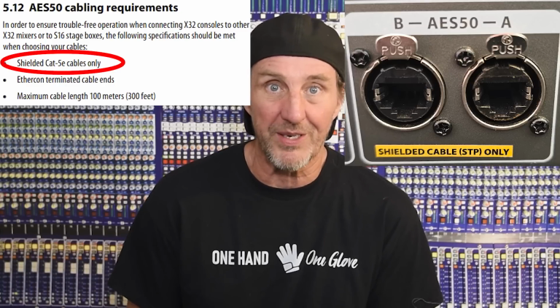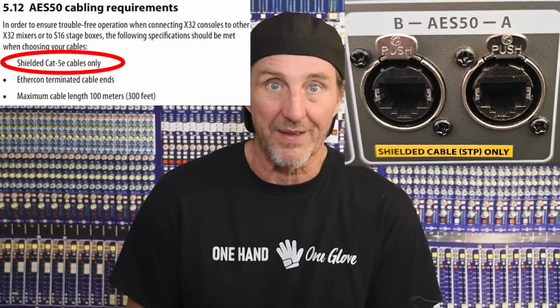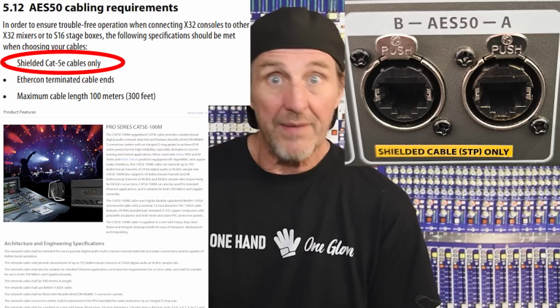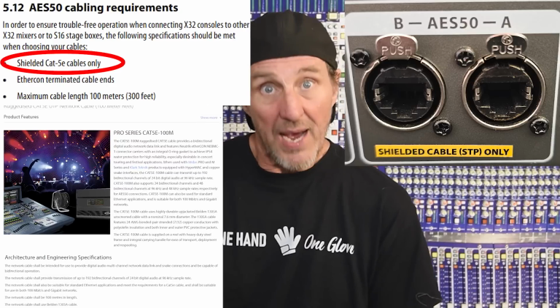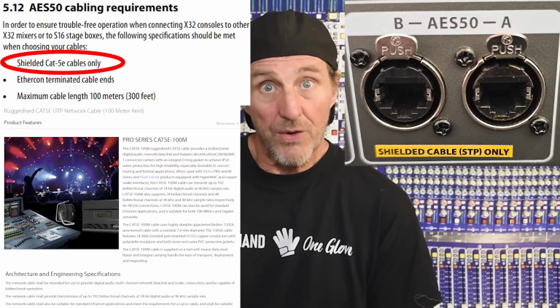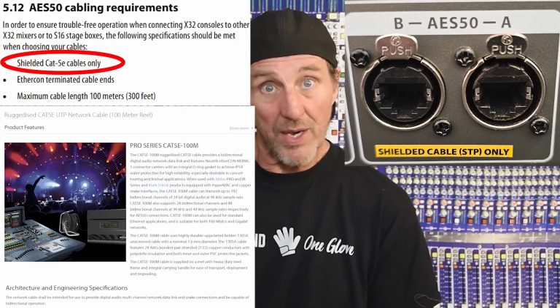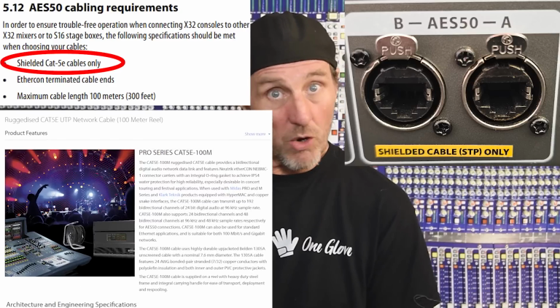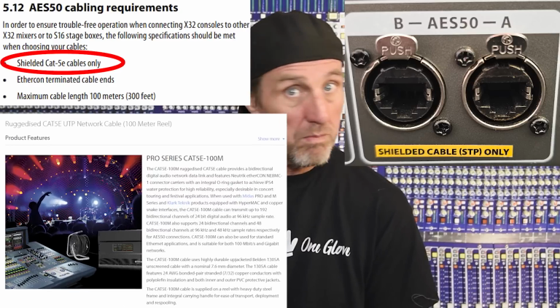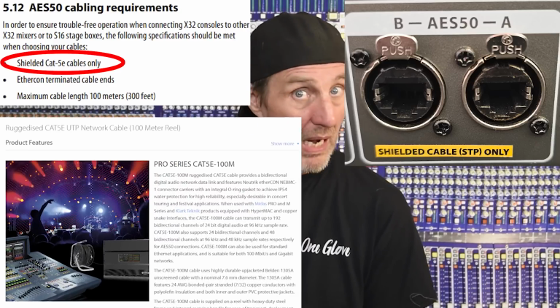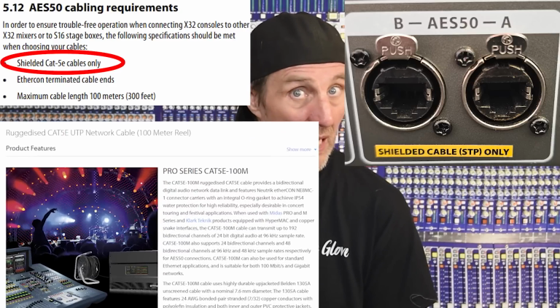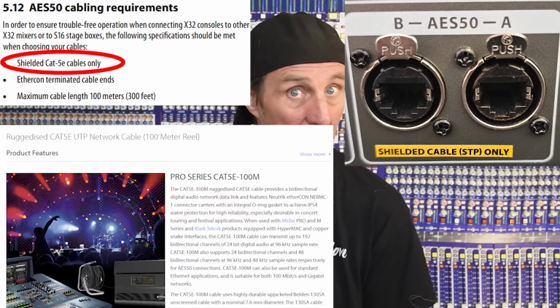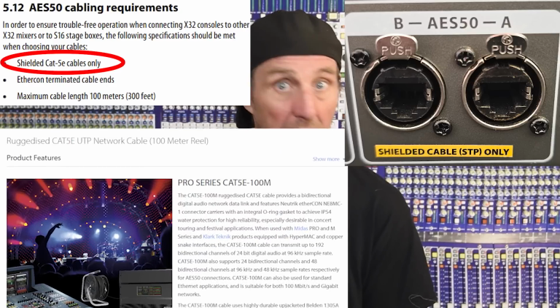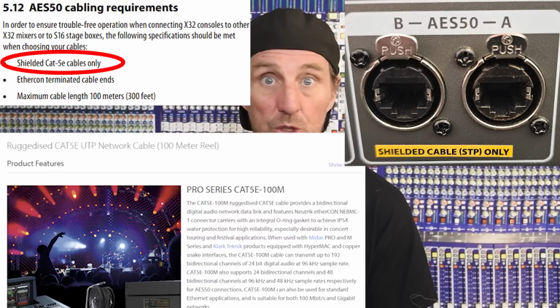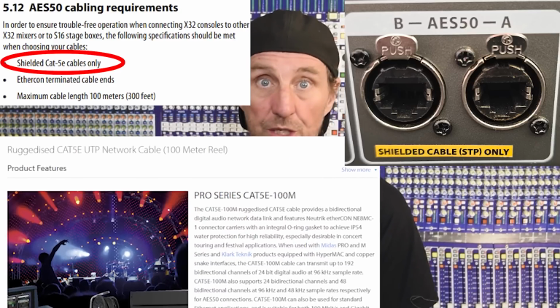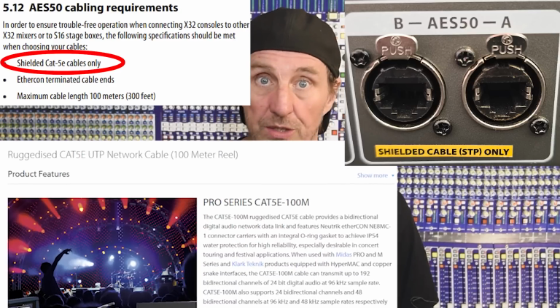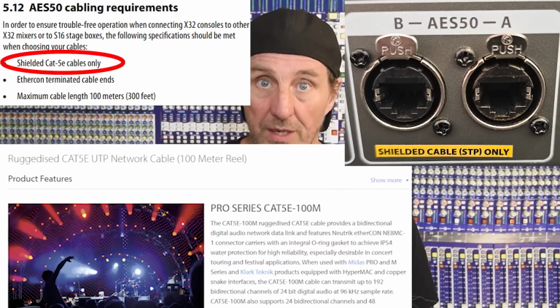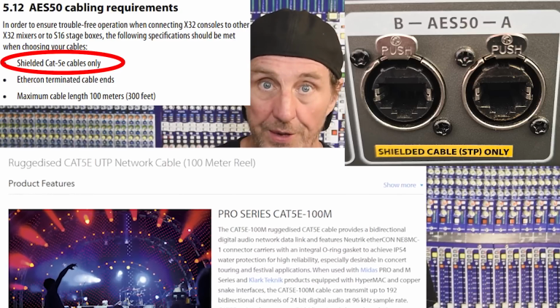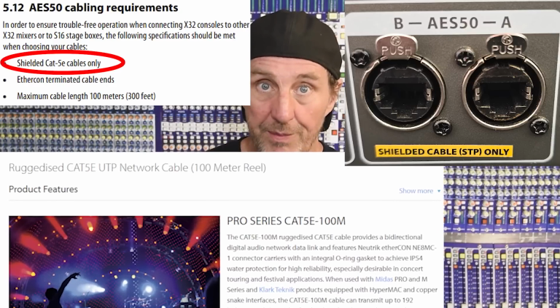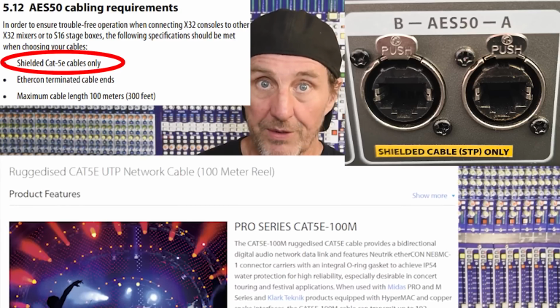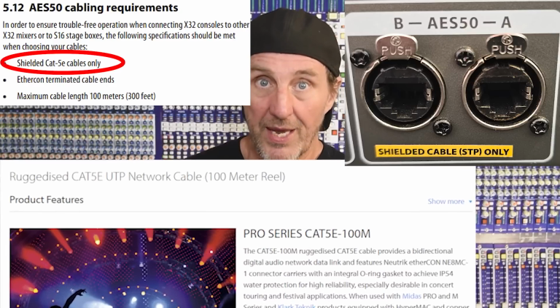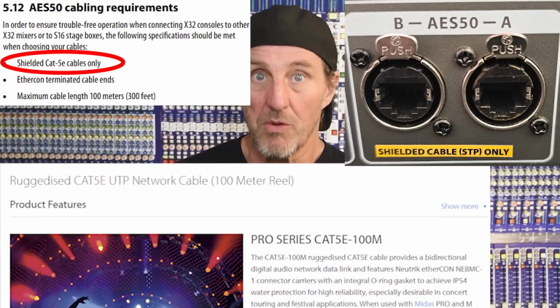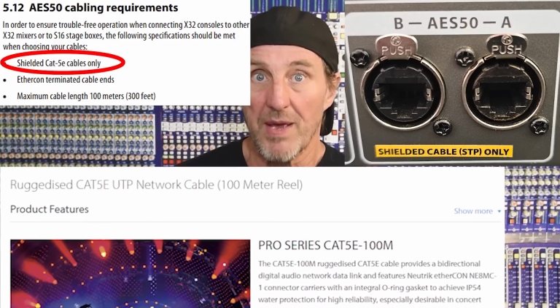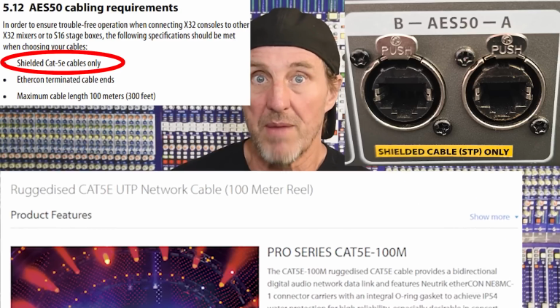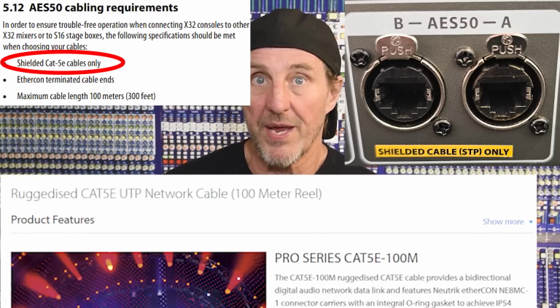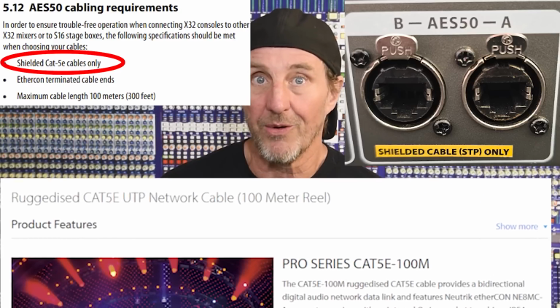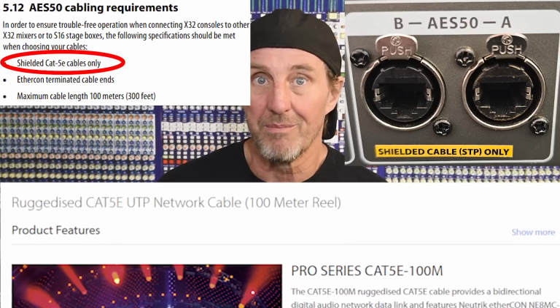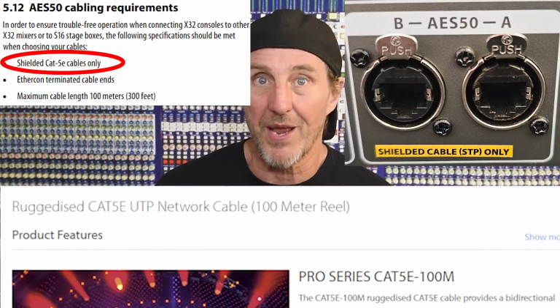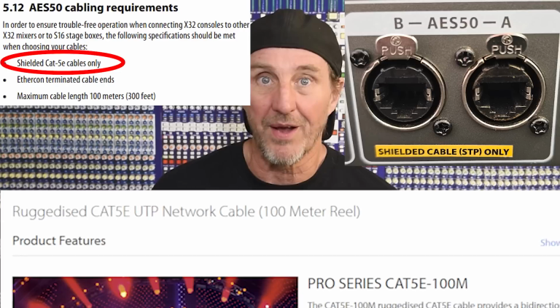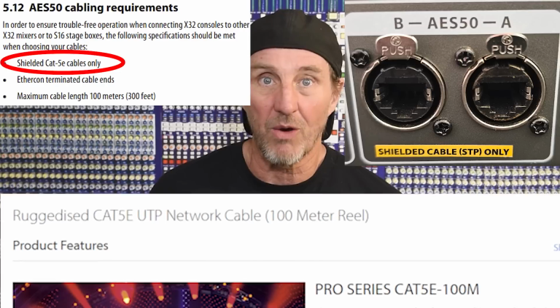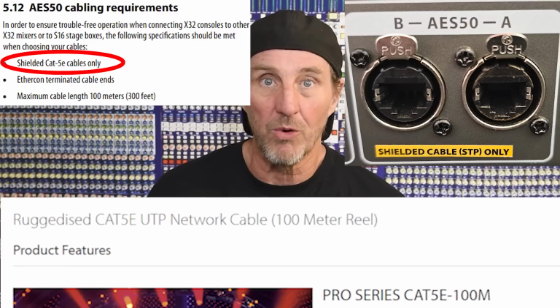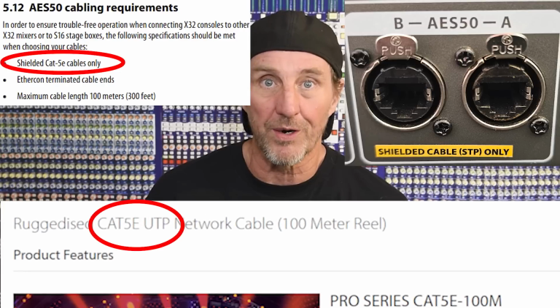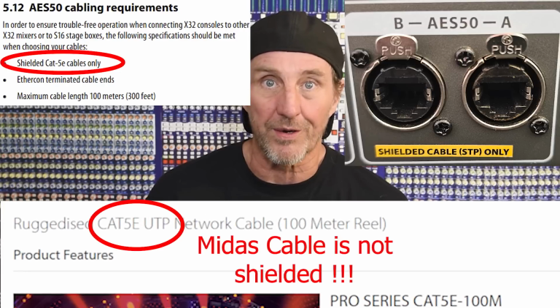To deal with ESD — electrostatic discharge — they respecced the cable to be shielded in order to reduce the vulnerability. Now you have to go buy shielded 100-meter cable that may or may not work.